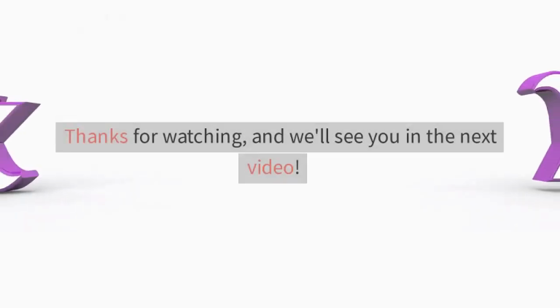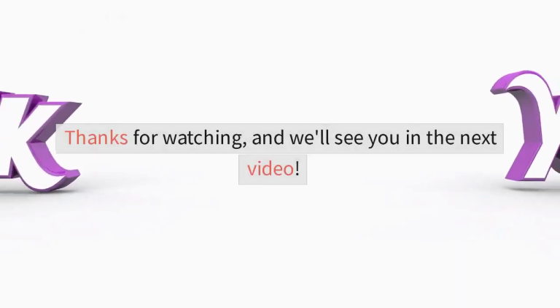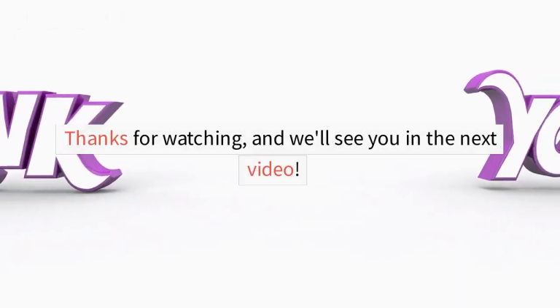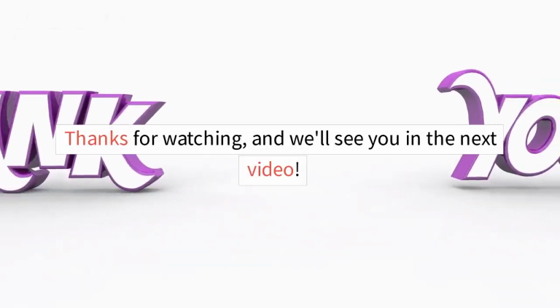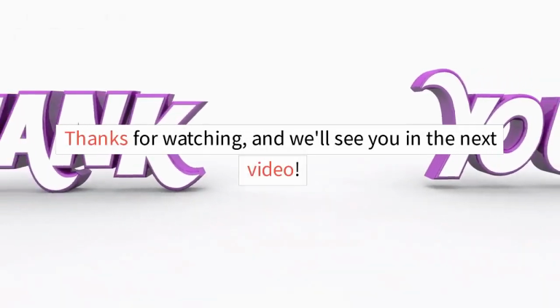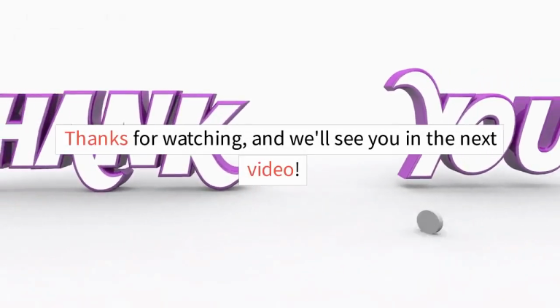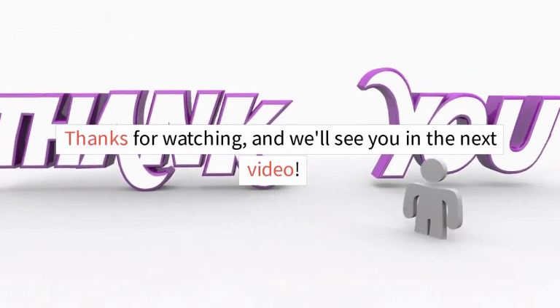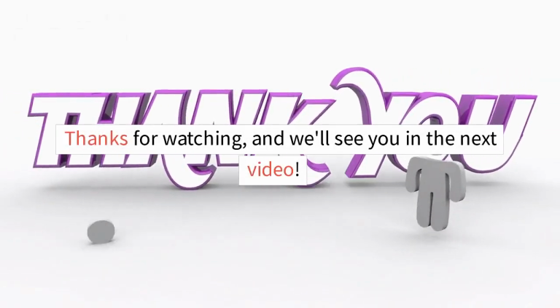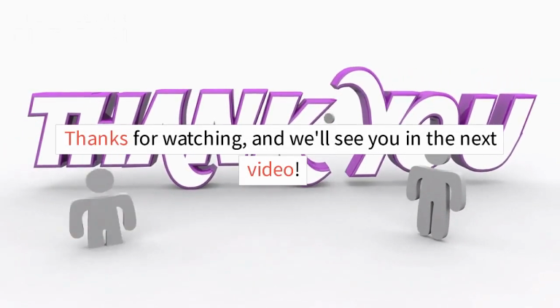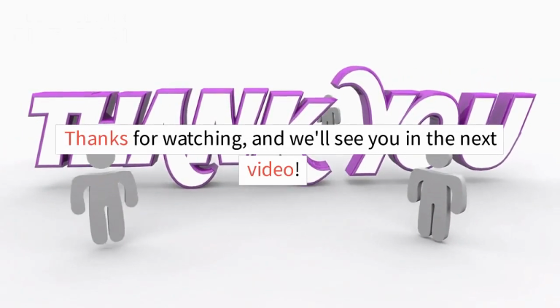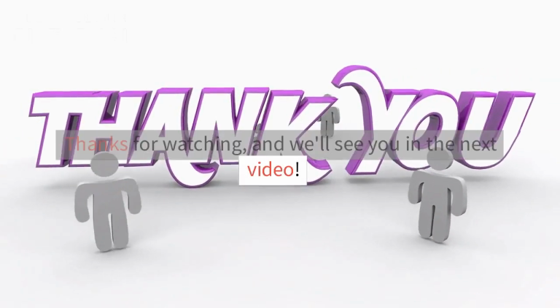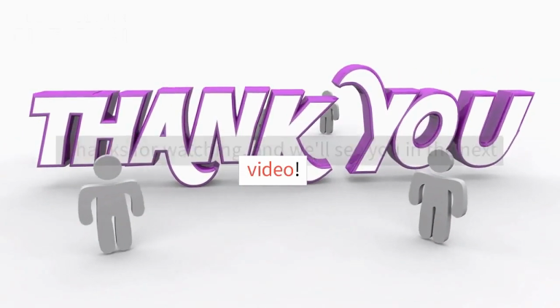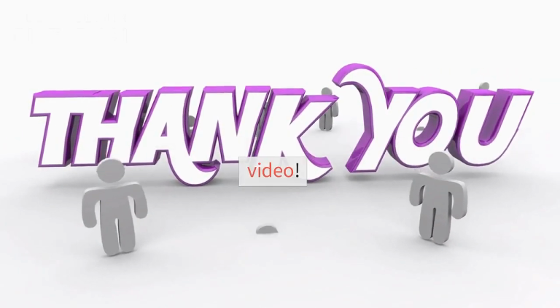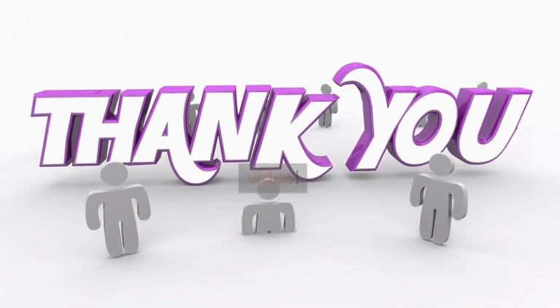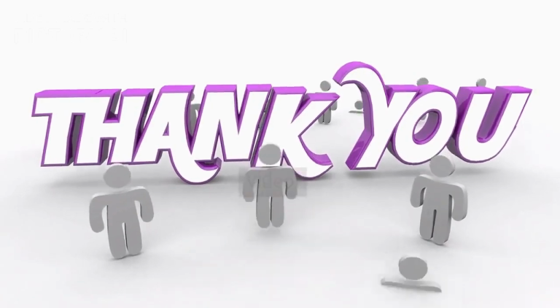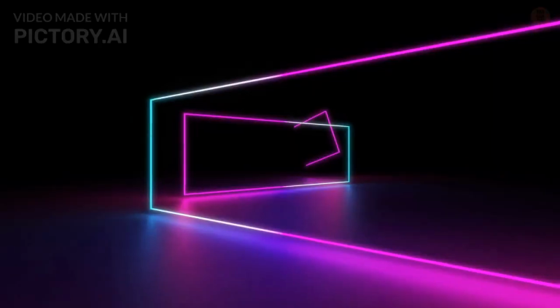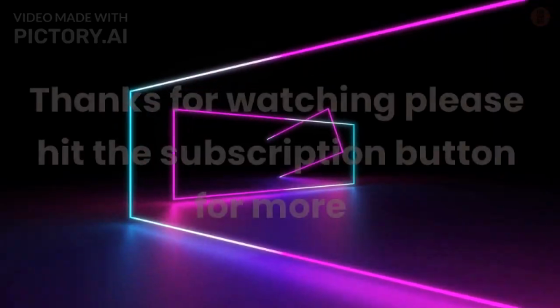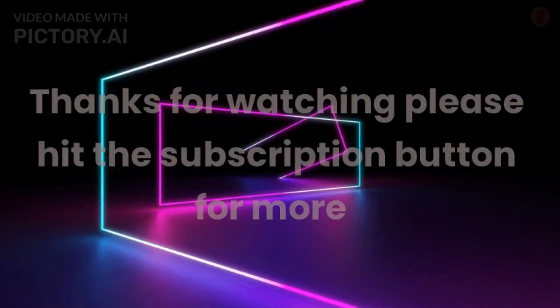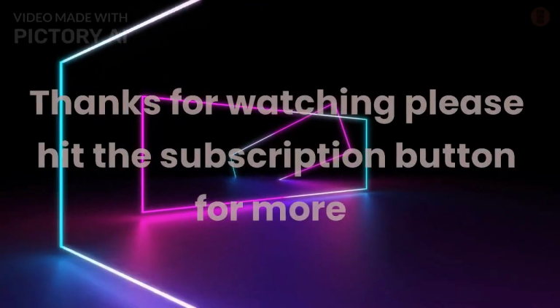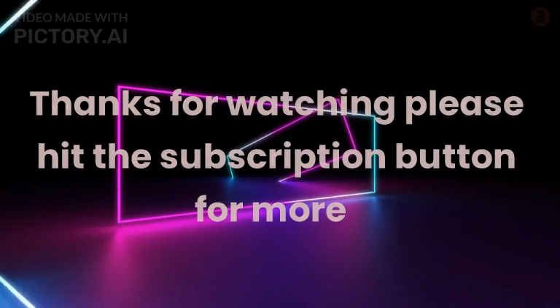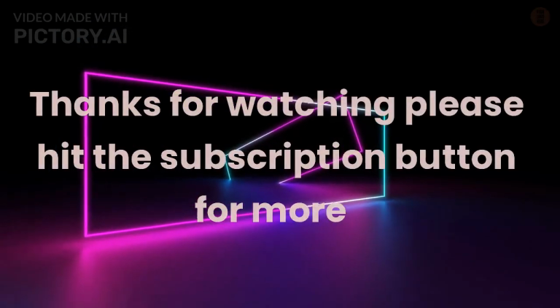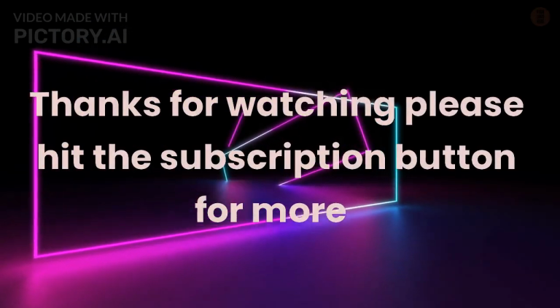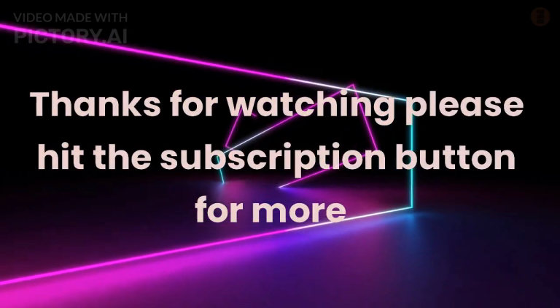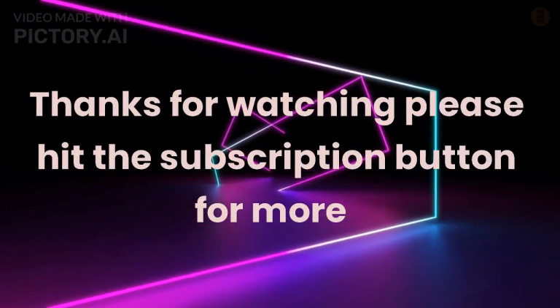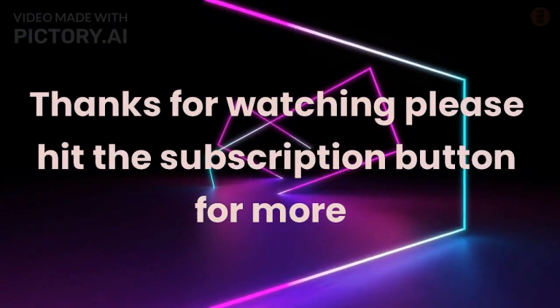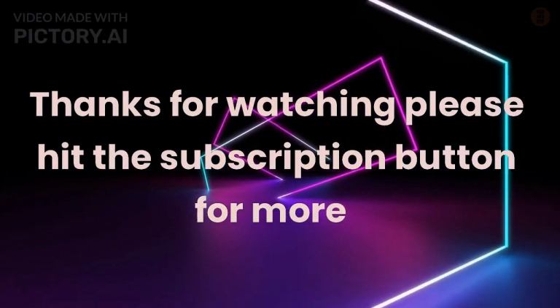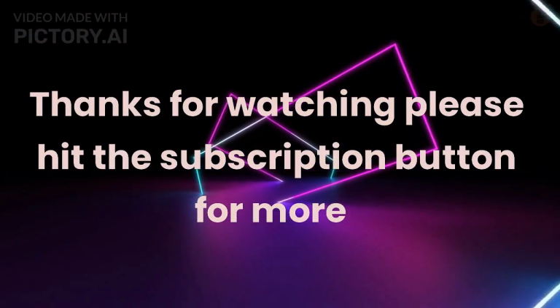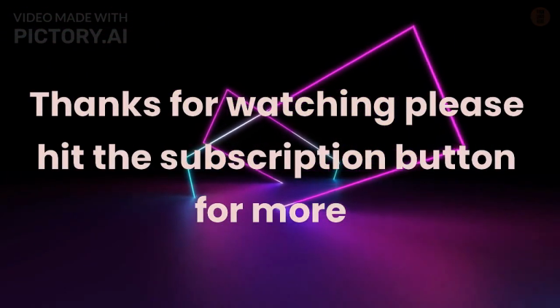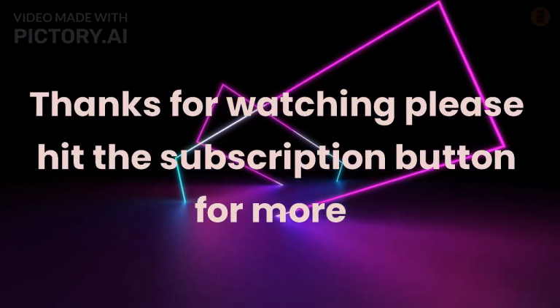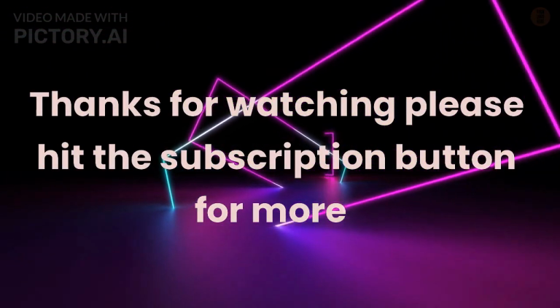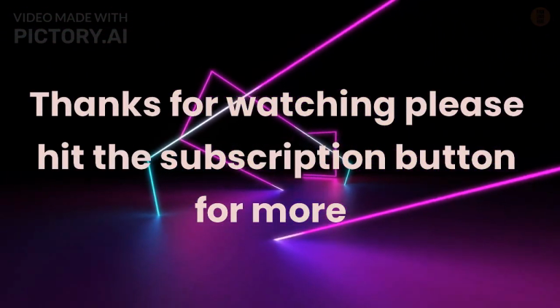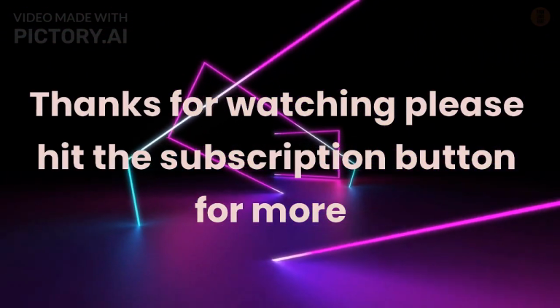Thanks for watching, and we'll see you in the next video. Please hit the subscription button for more.